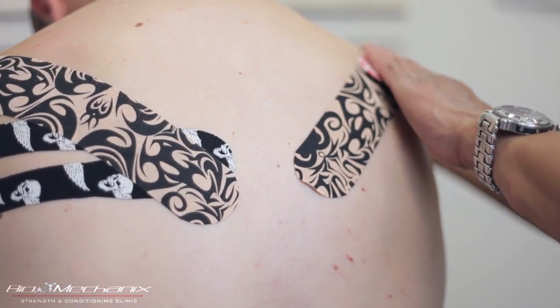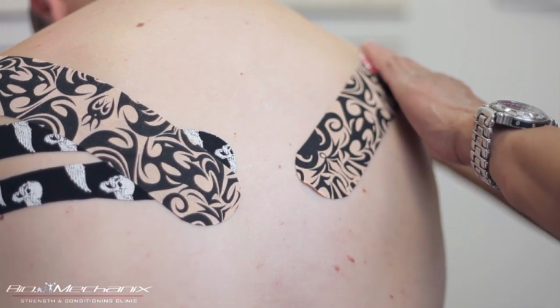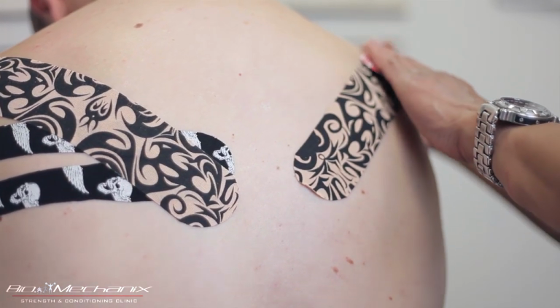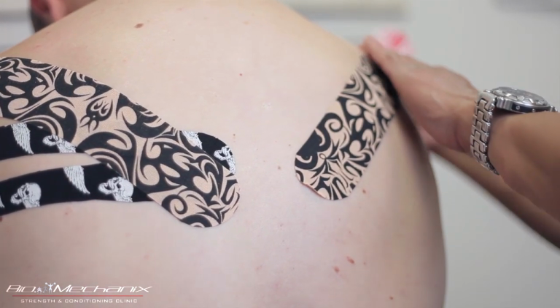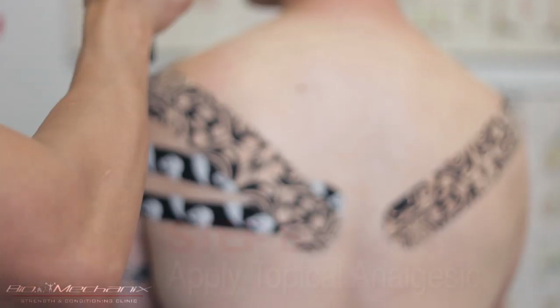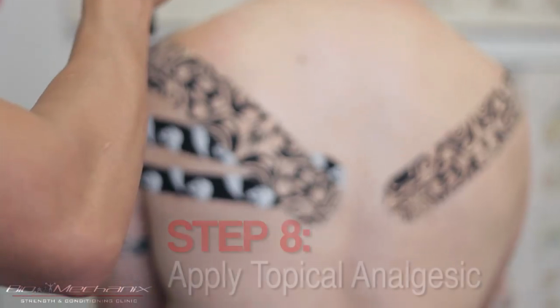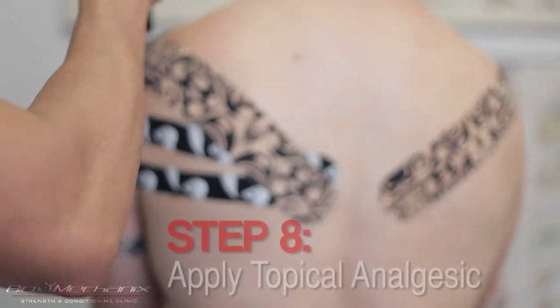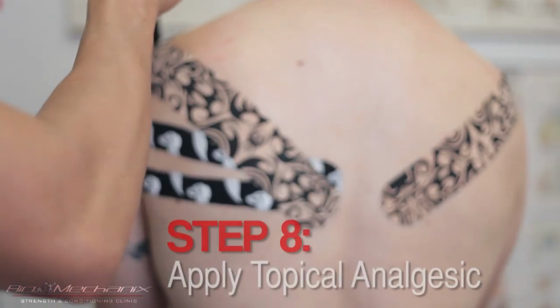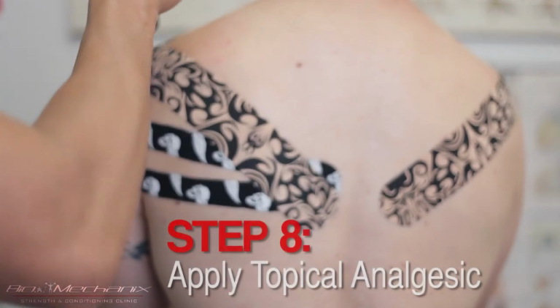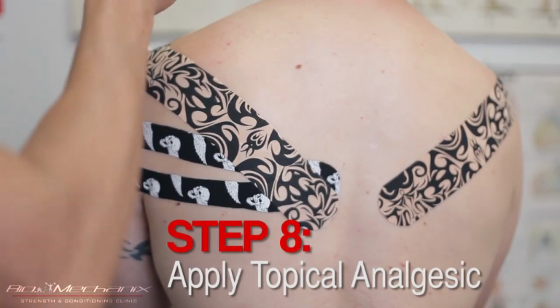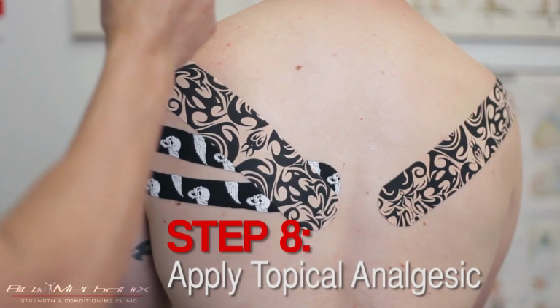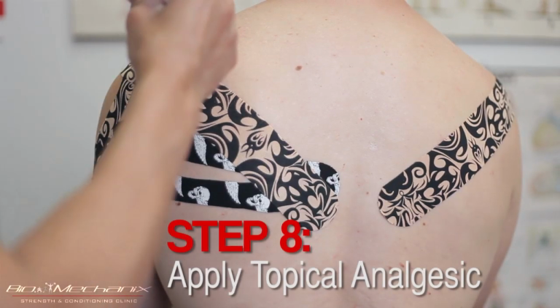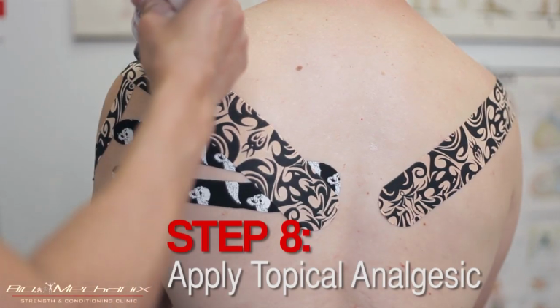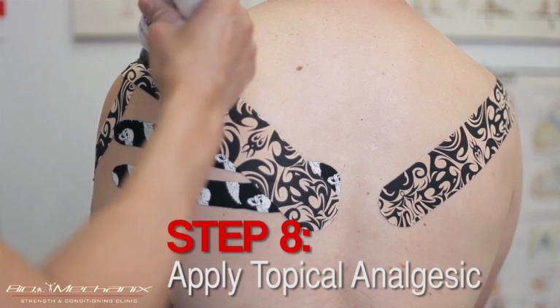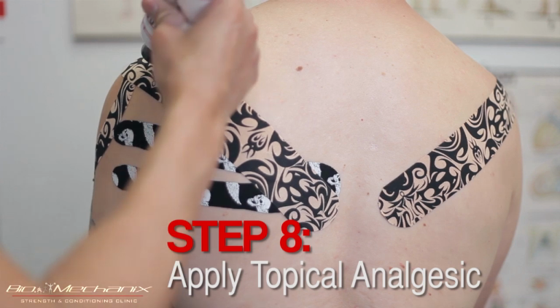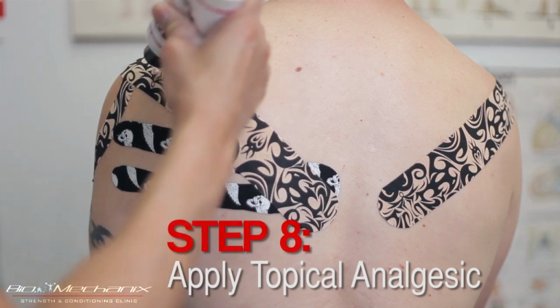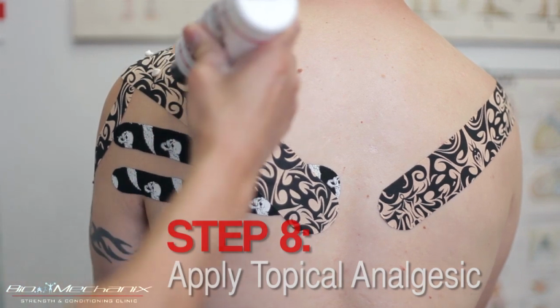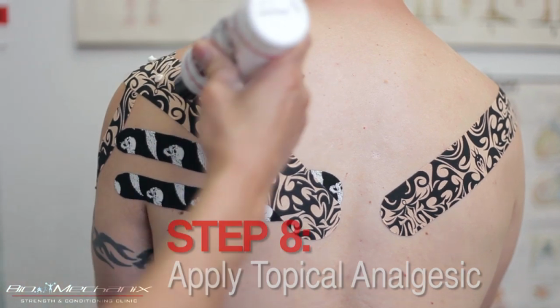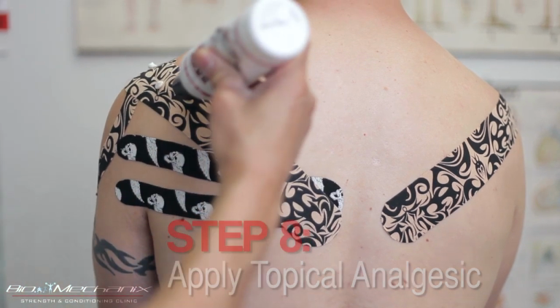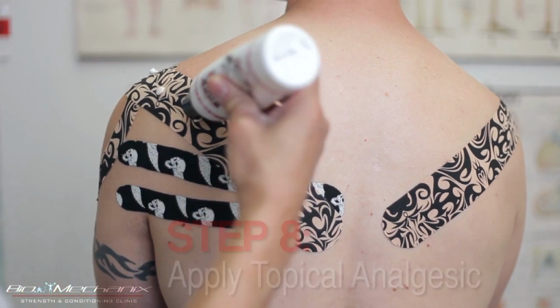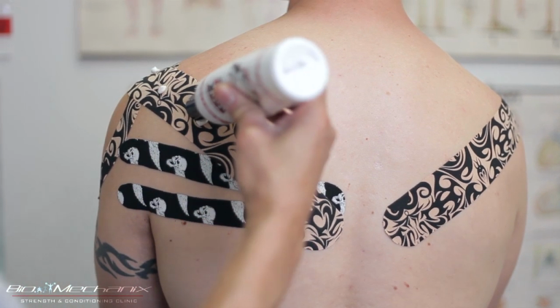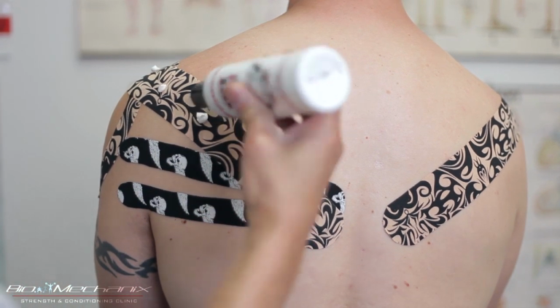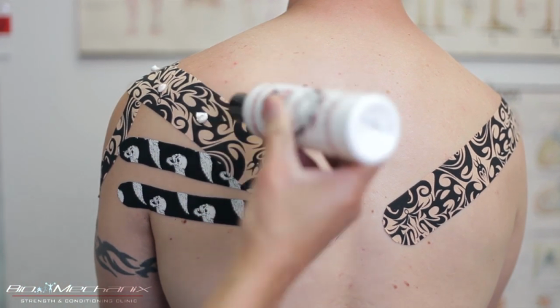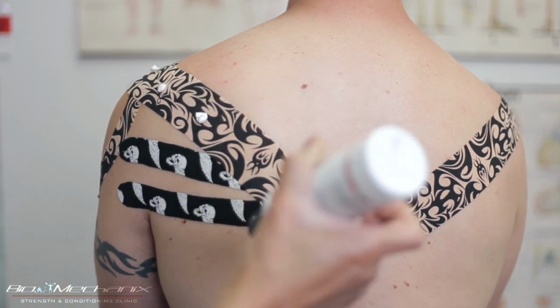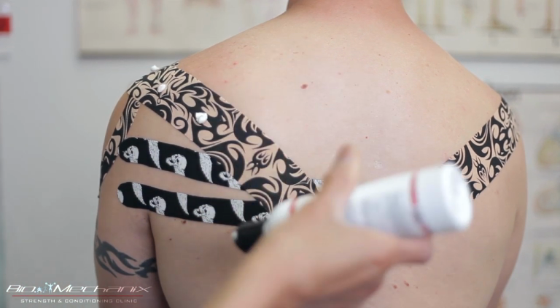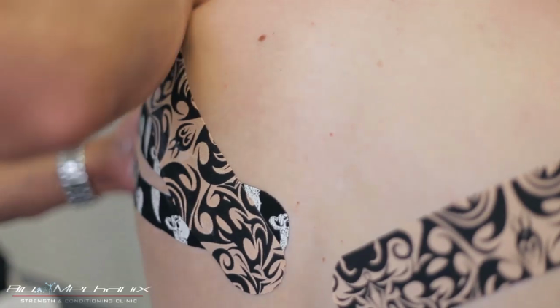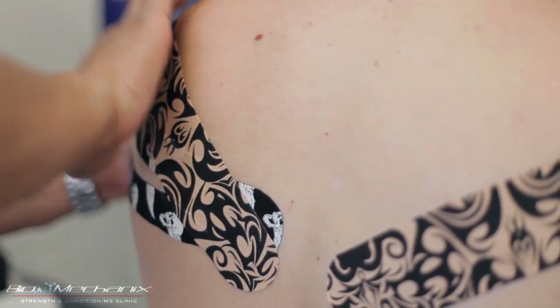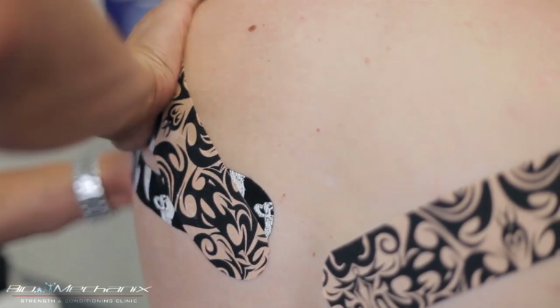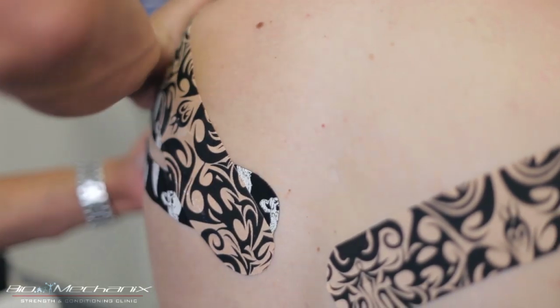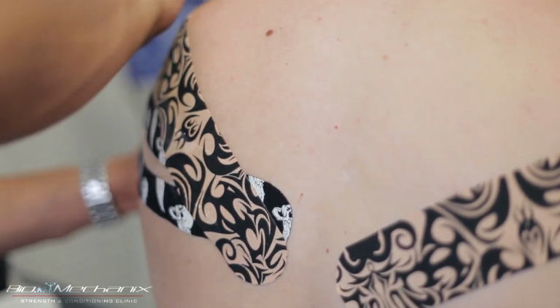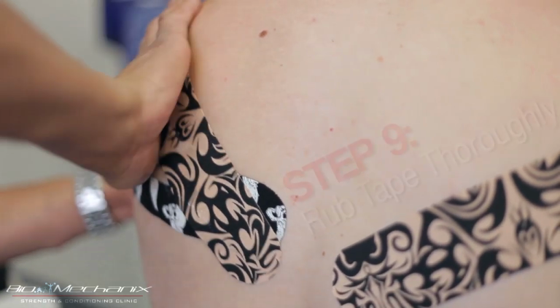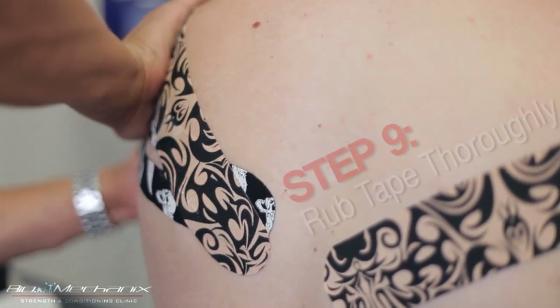After Luke's tape is all set and put on, I'm going to apply some Rock Sauce on him — this is an added benefit.